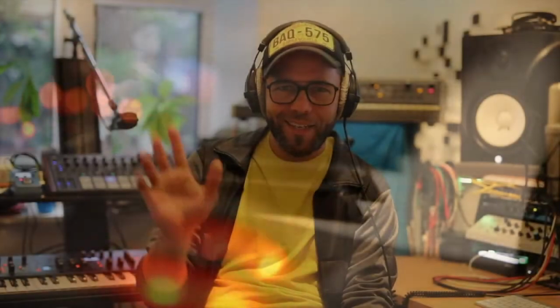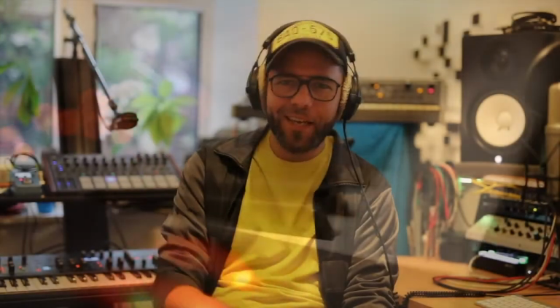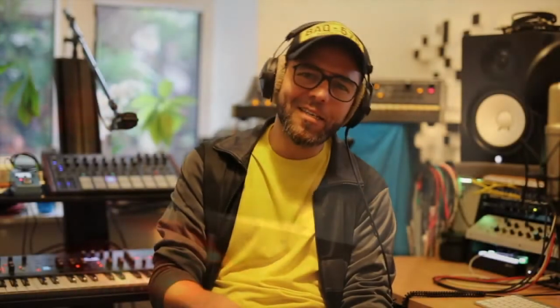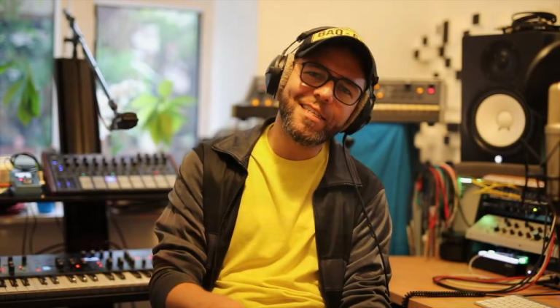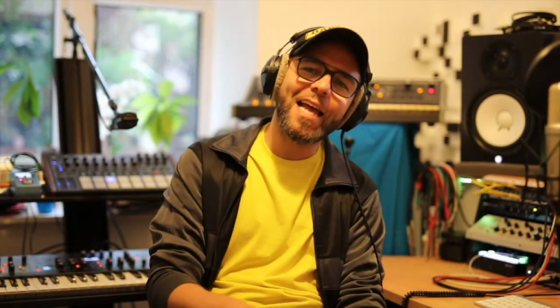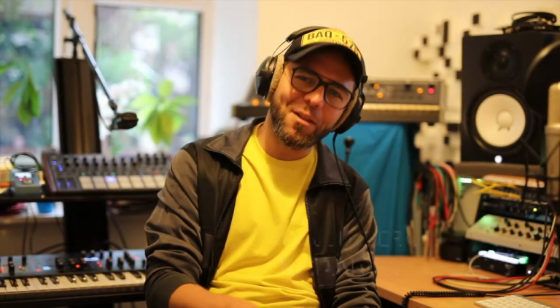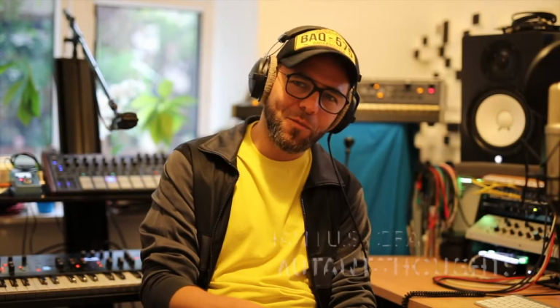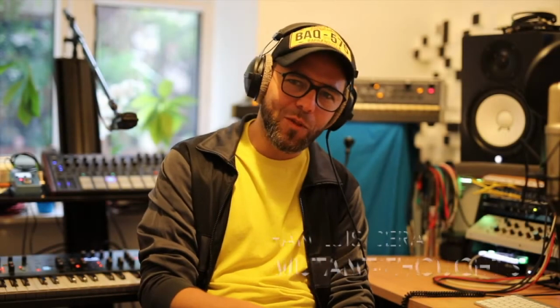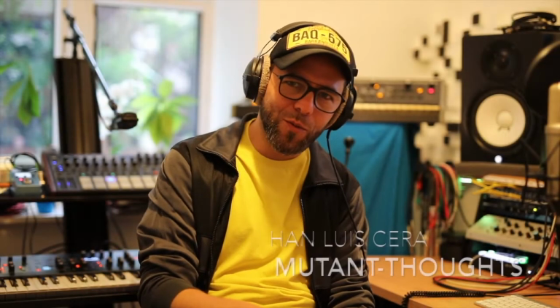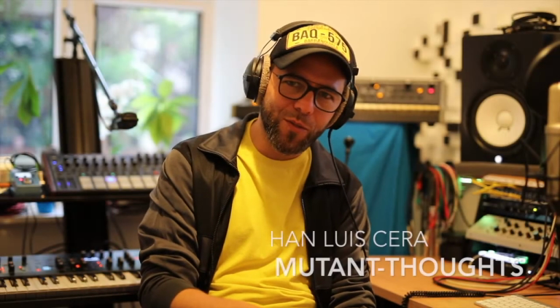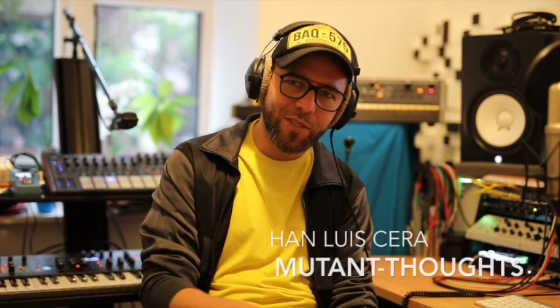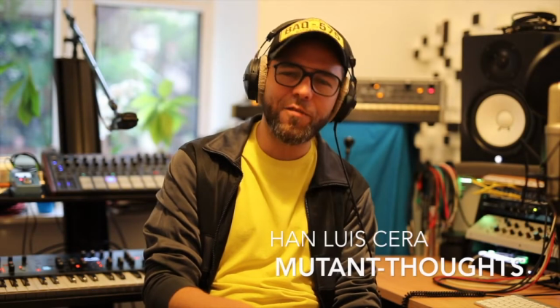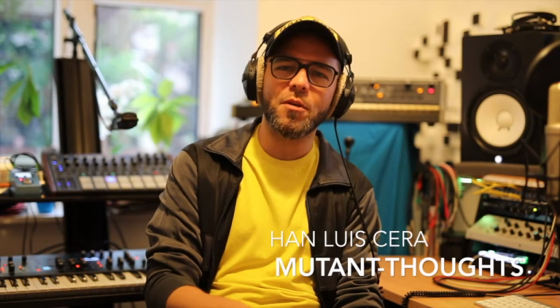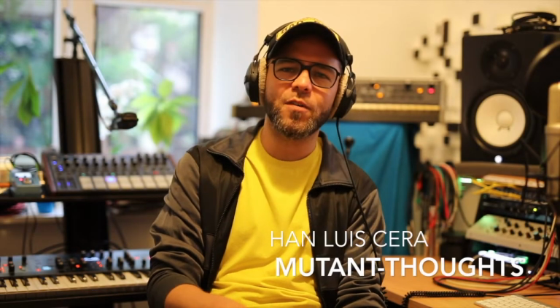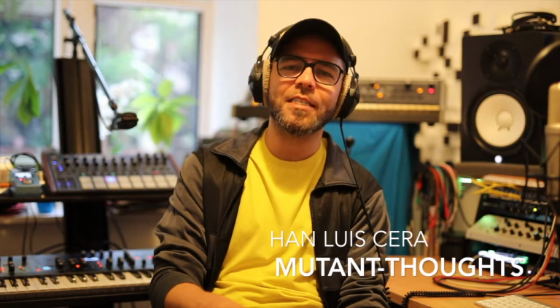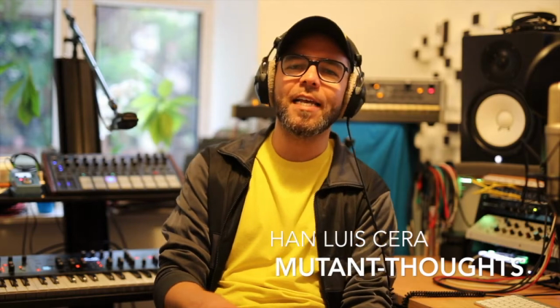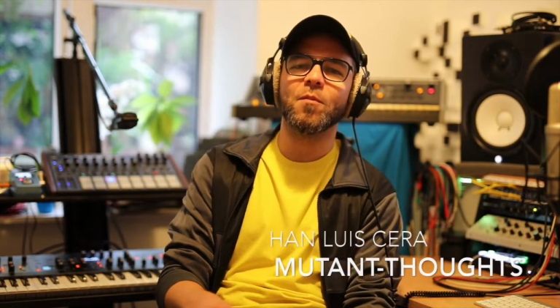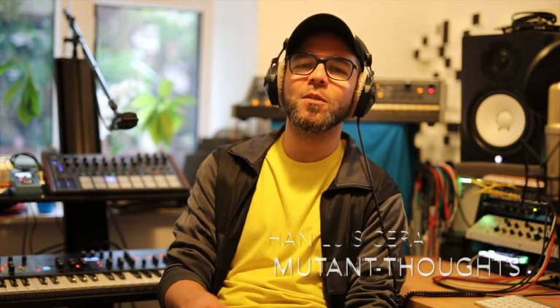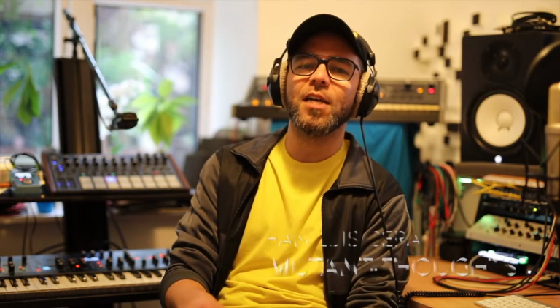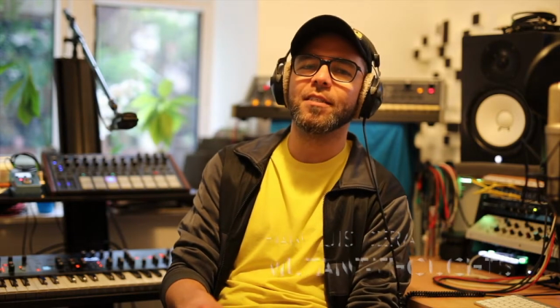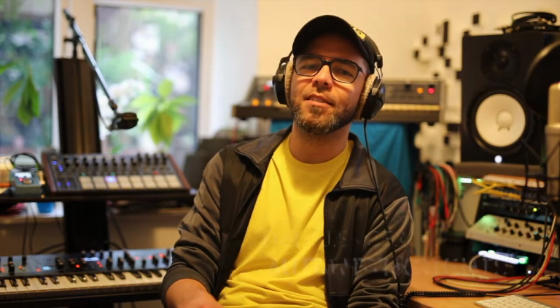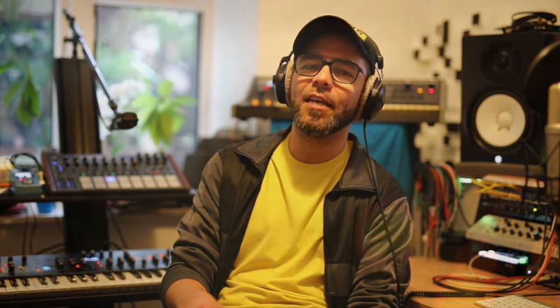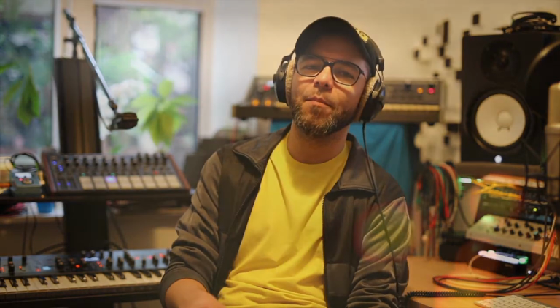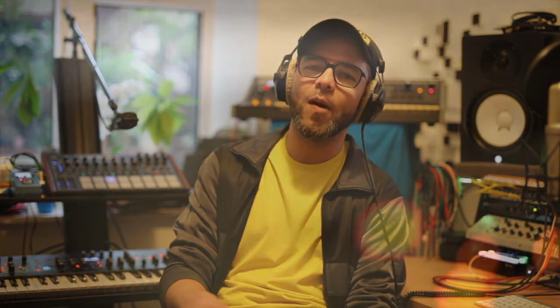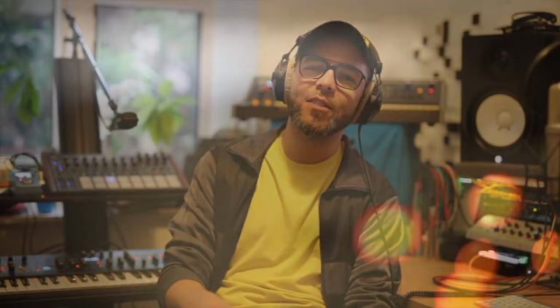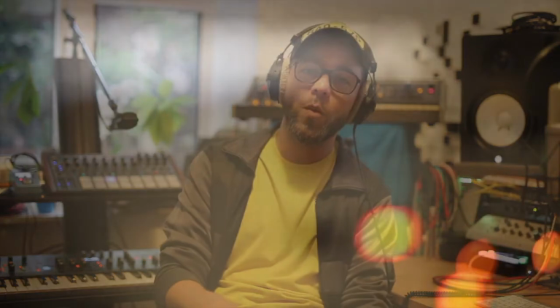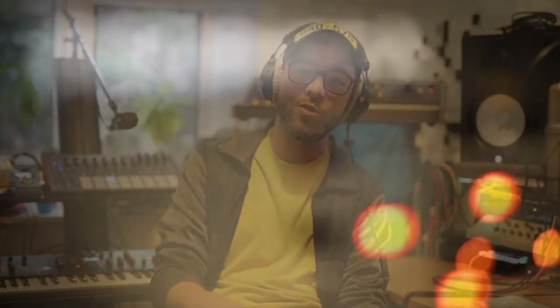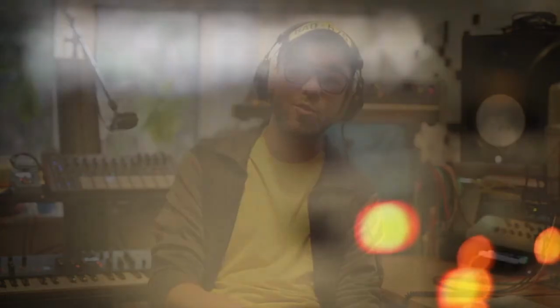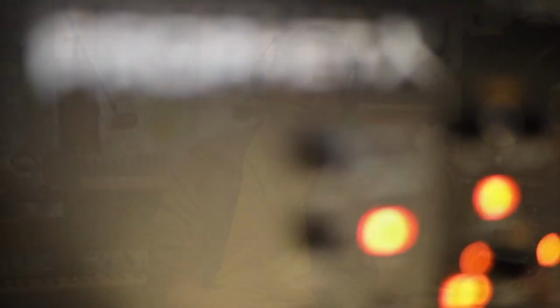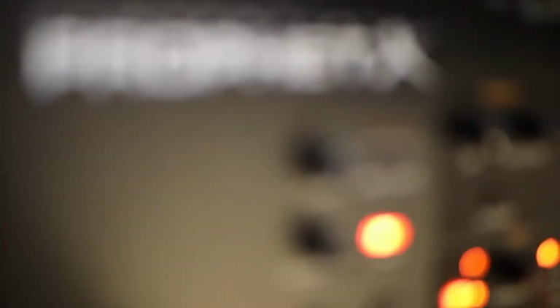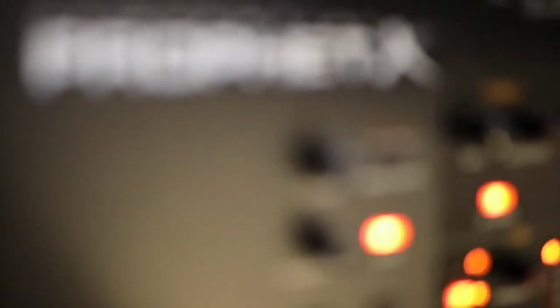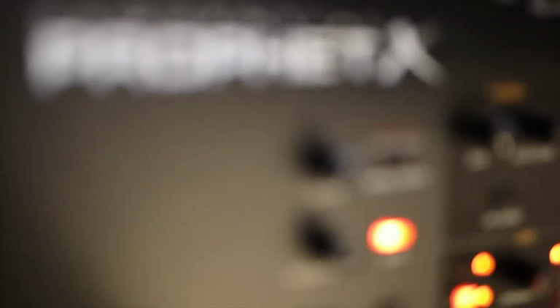Hey guys, this is Han from Newton Thoughts, thank you very much for listening. I'm going to be chatting today about Sequential's Prophet X.